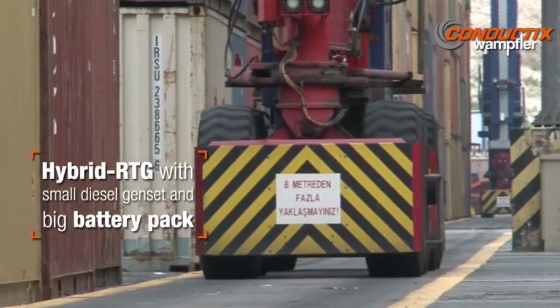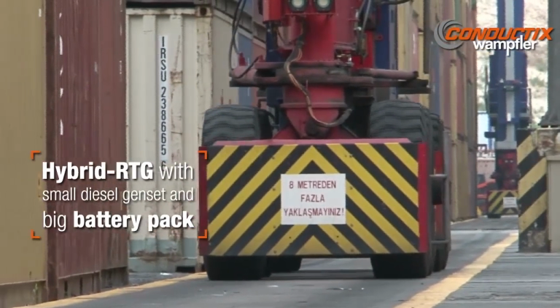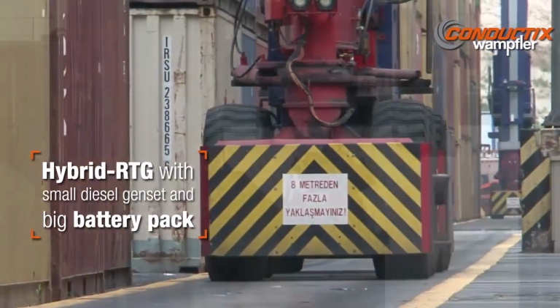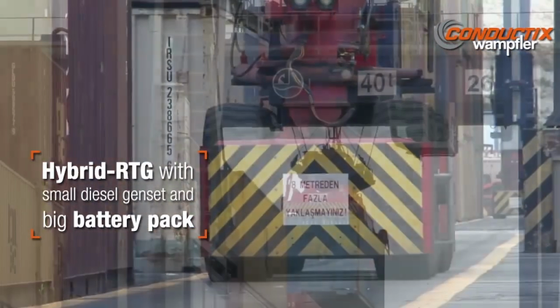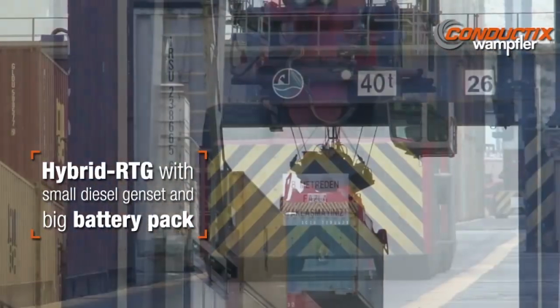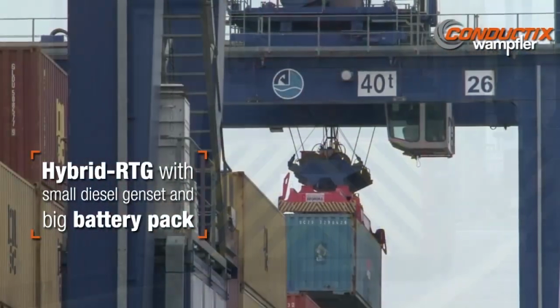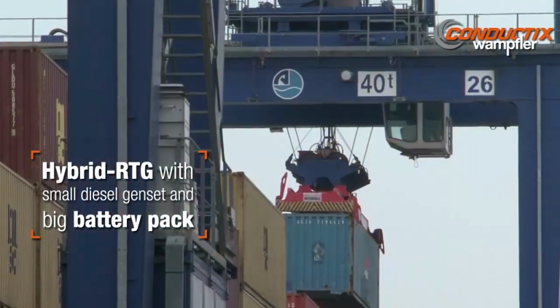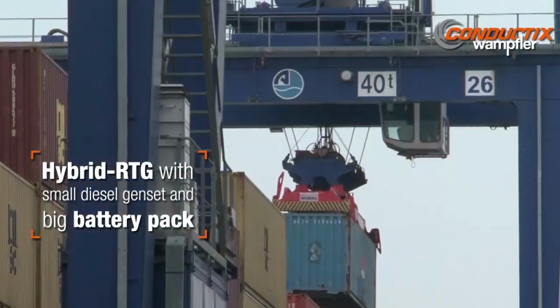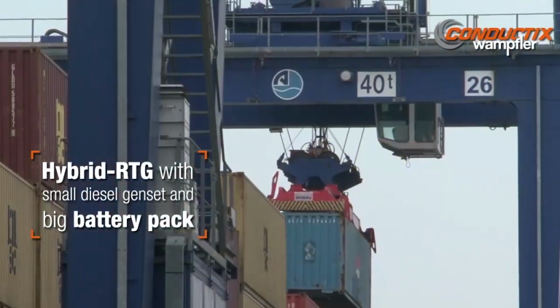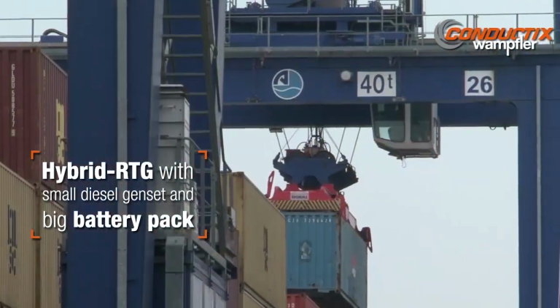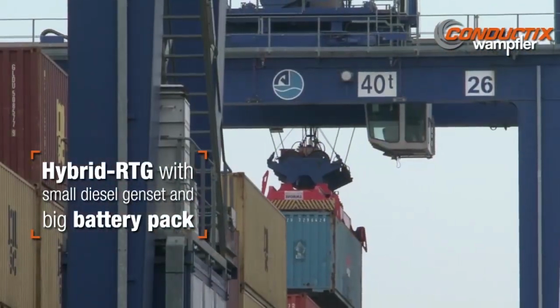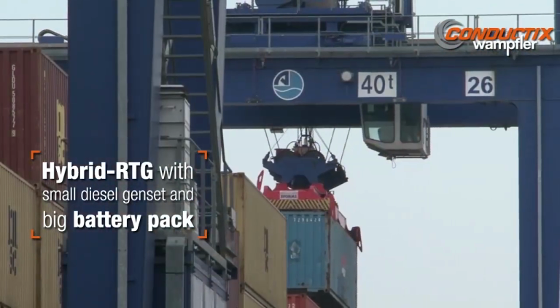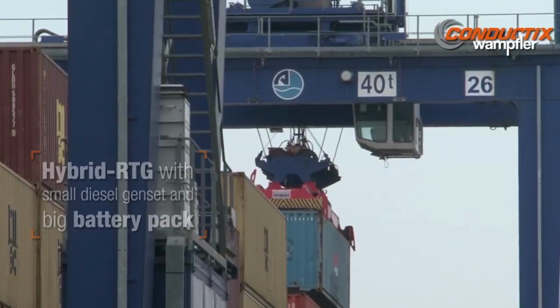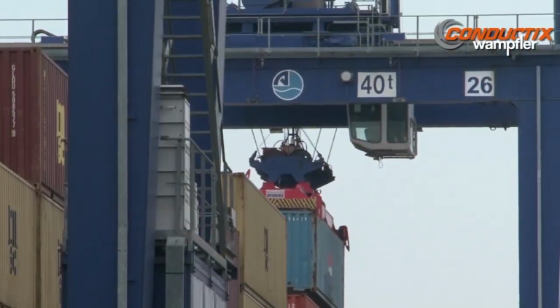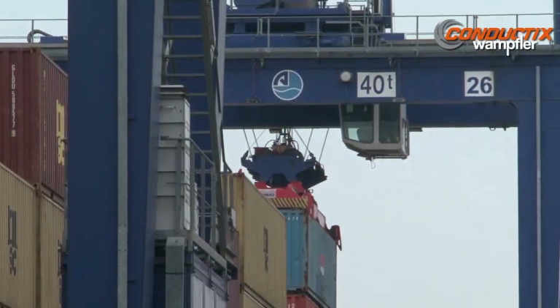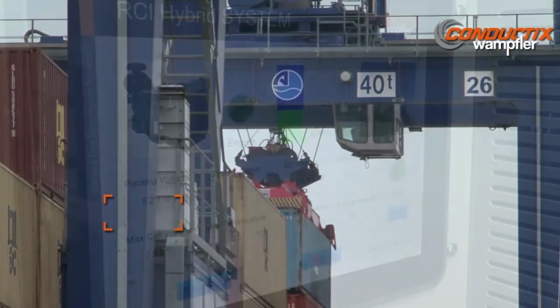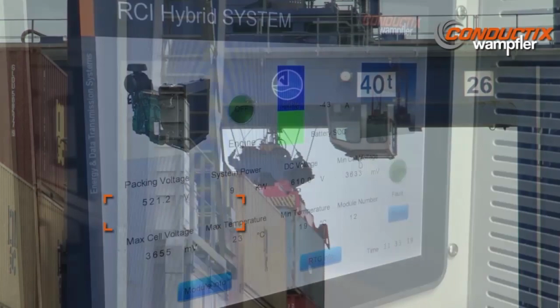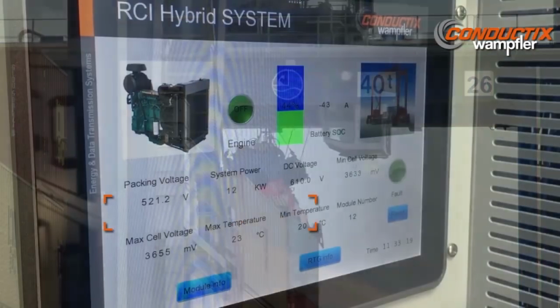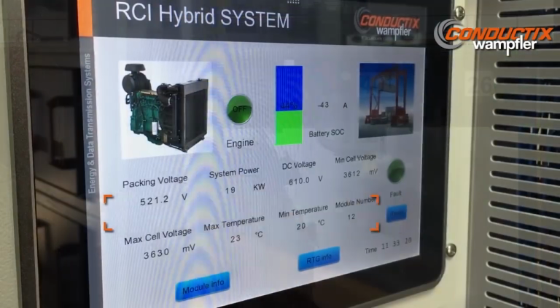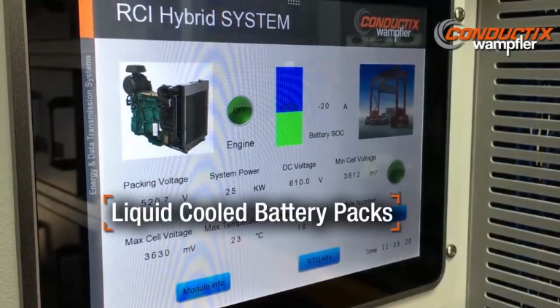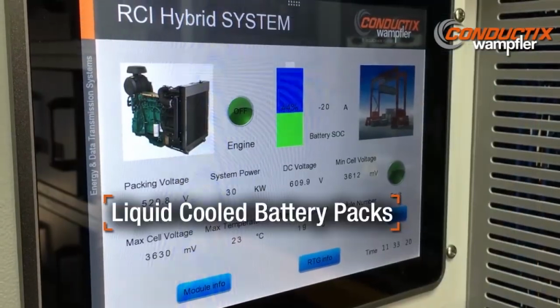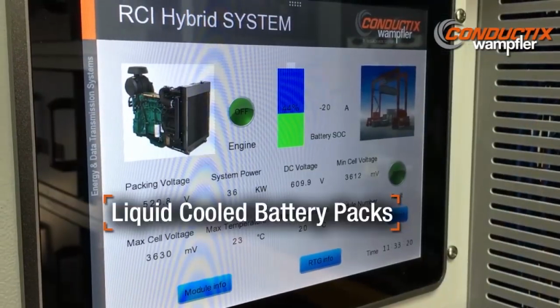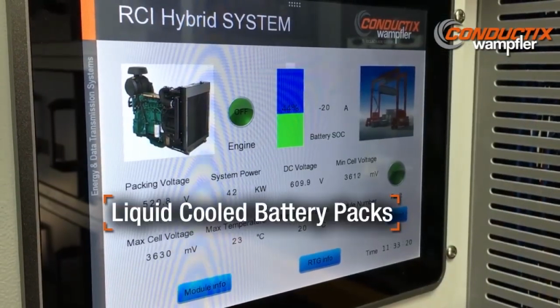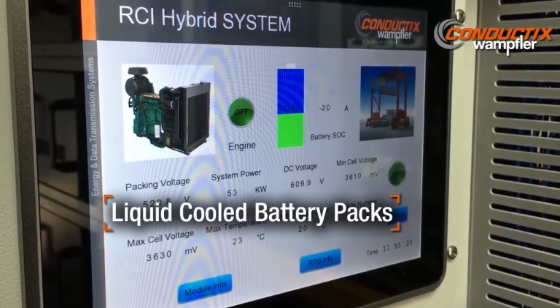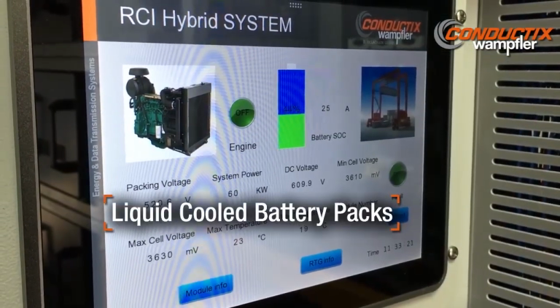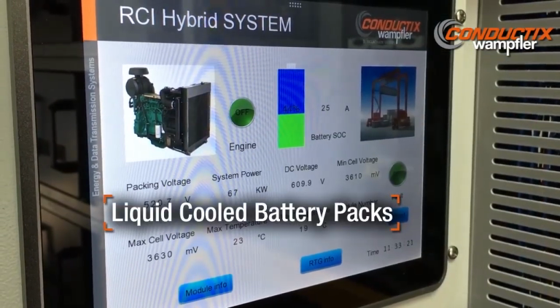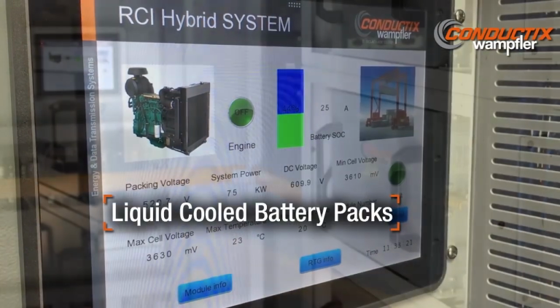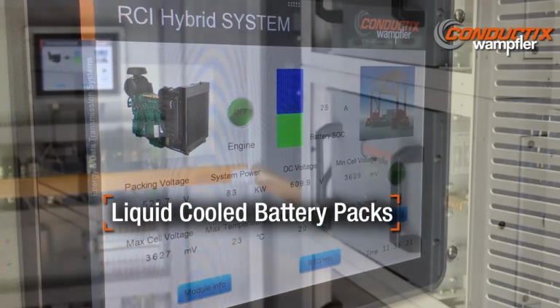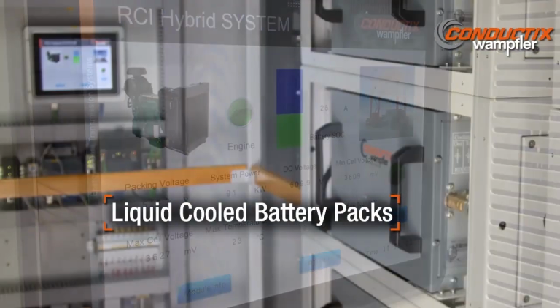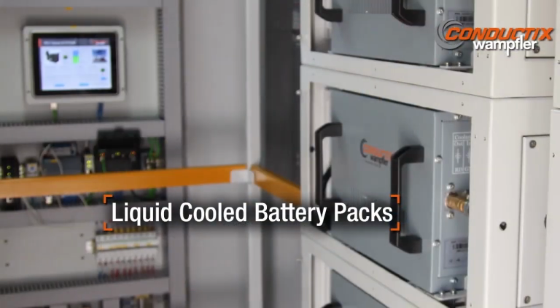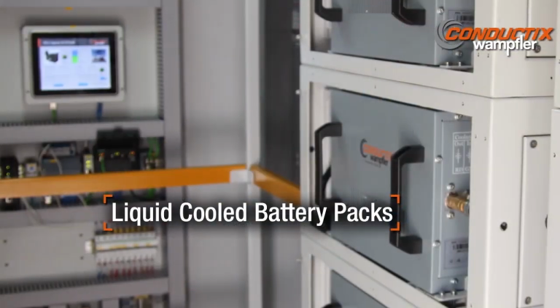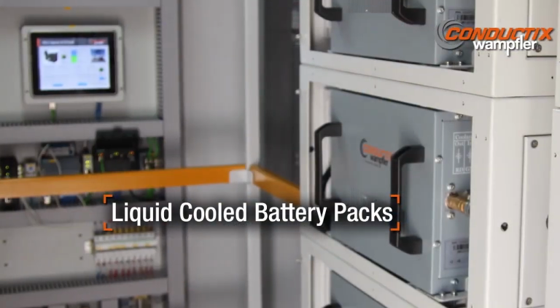Conductix Wampler is bringing in the next generation of RTG Power Pack by introducing liquid-cooled battery packs.